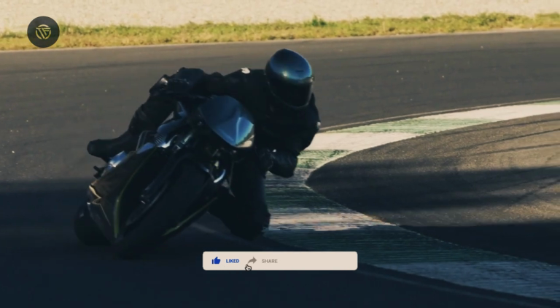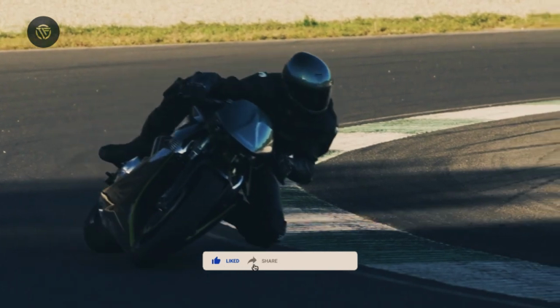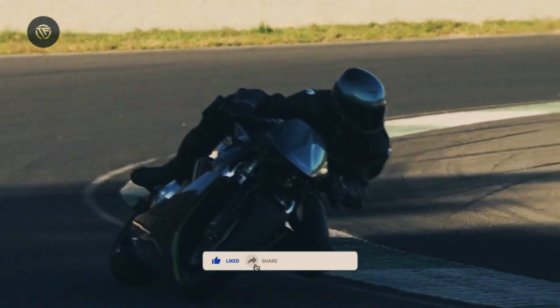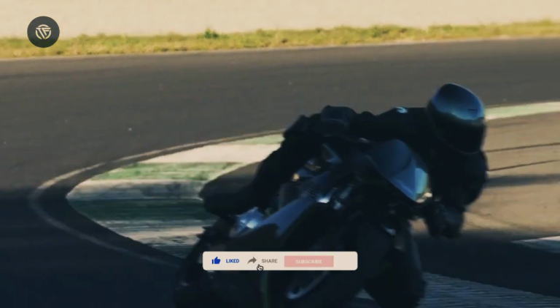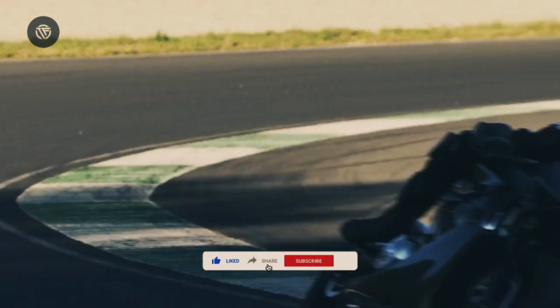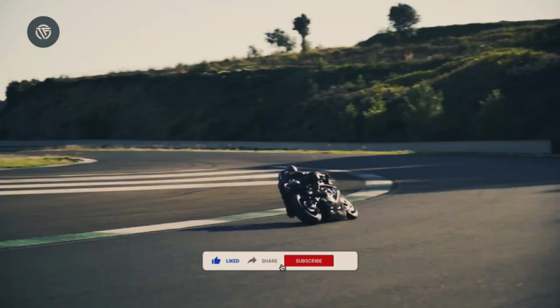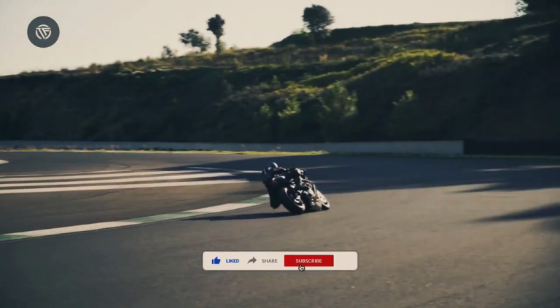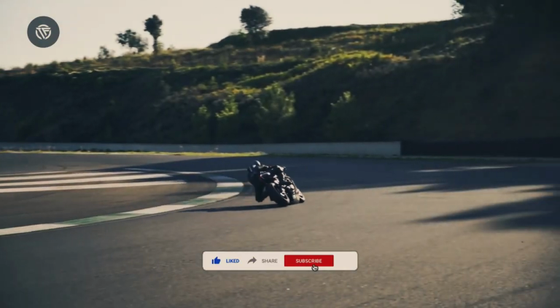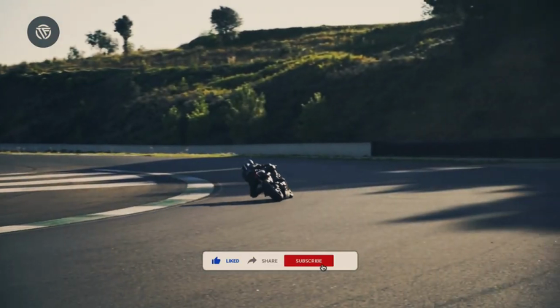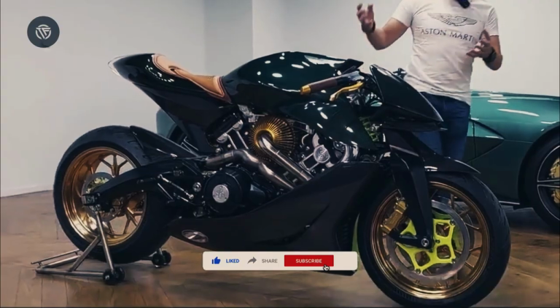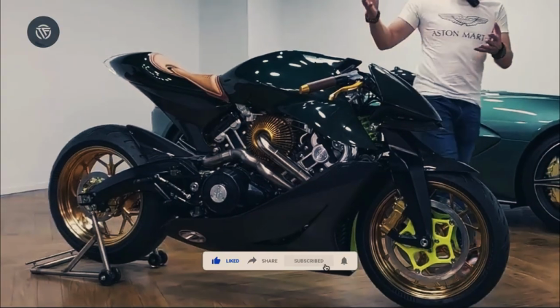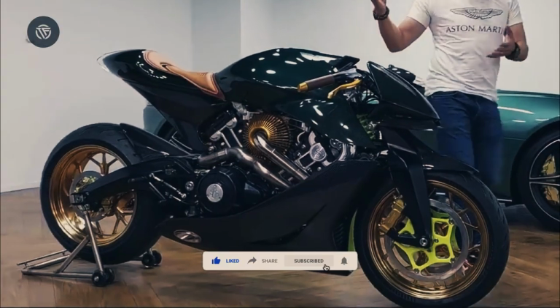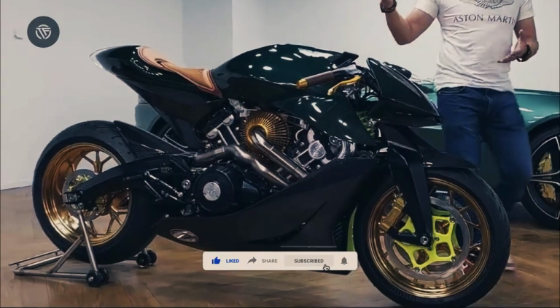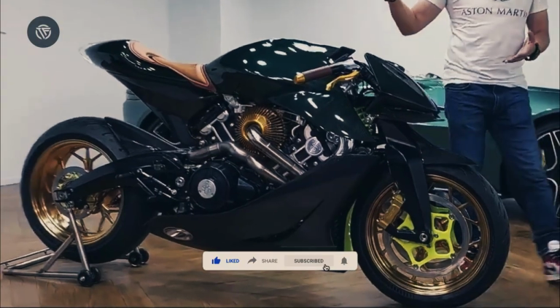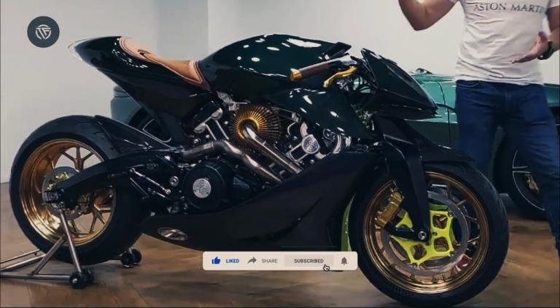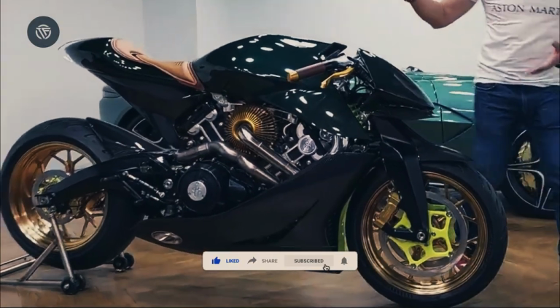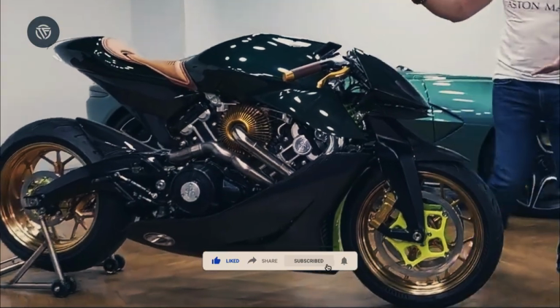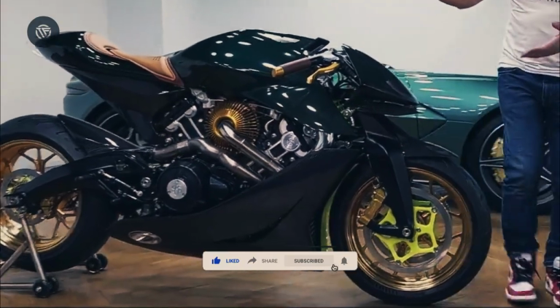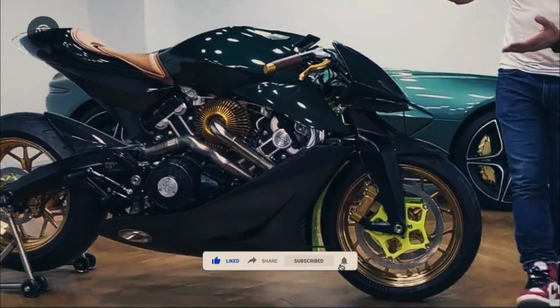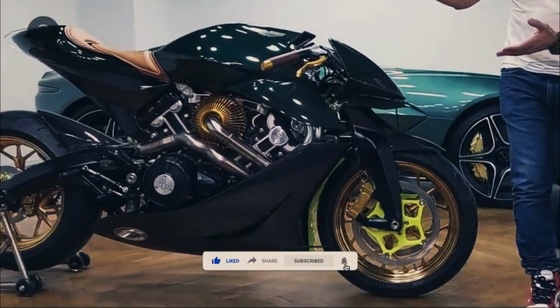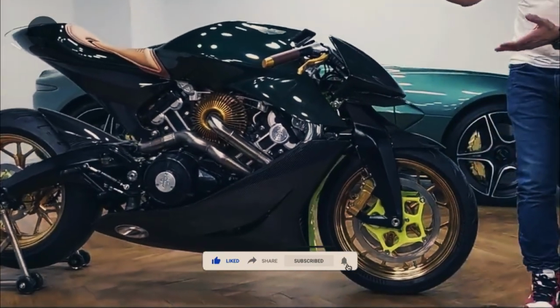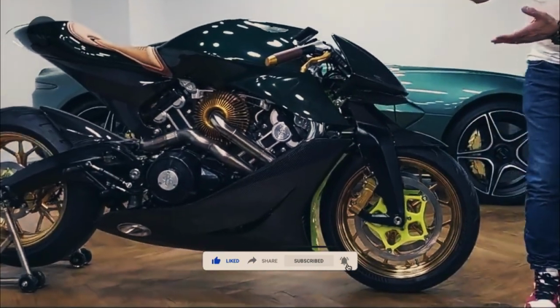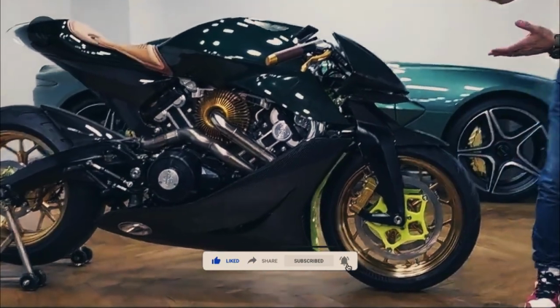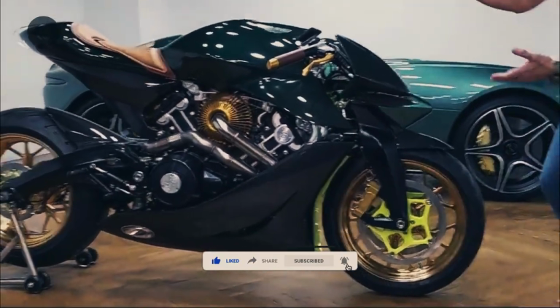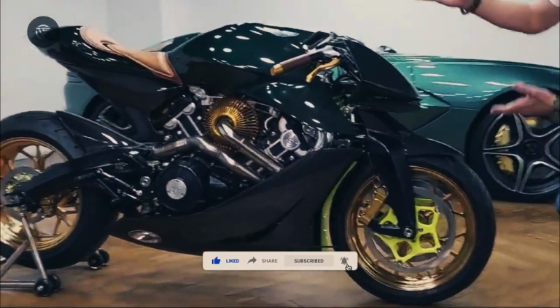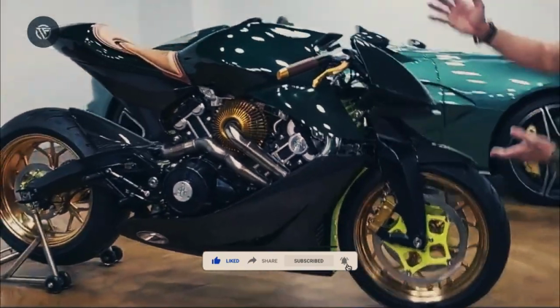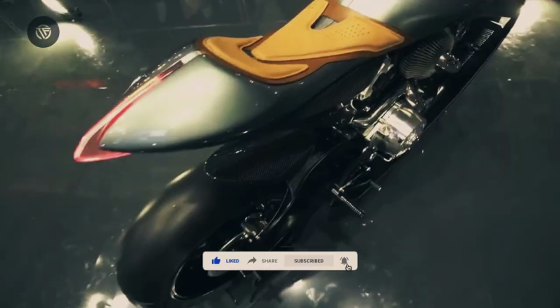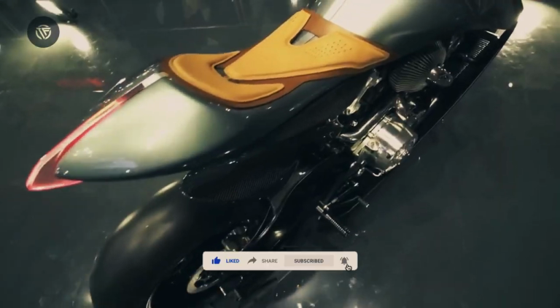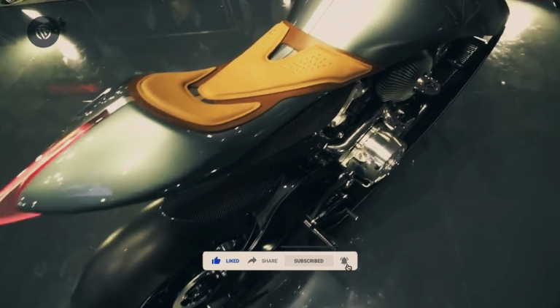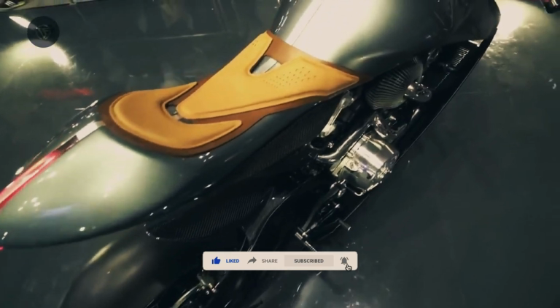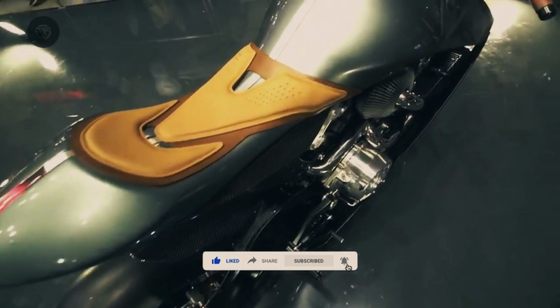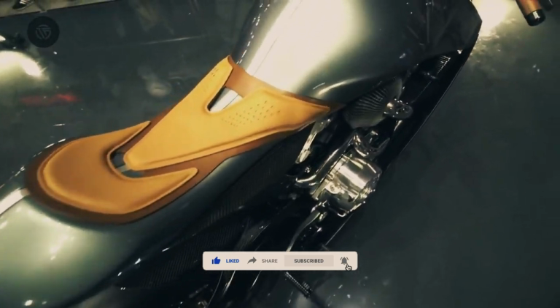There's no word on pricing yet, but the previous bike started at over $95,600.